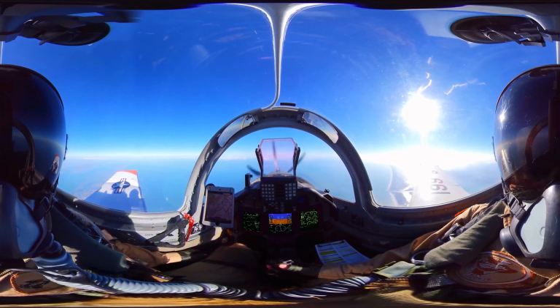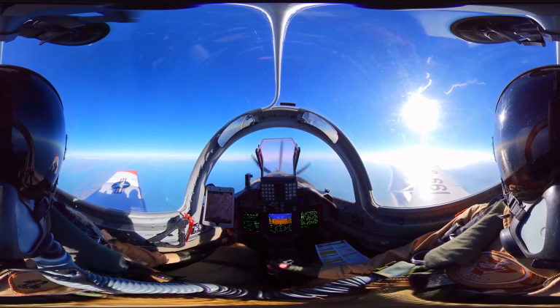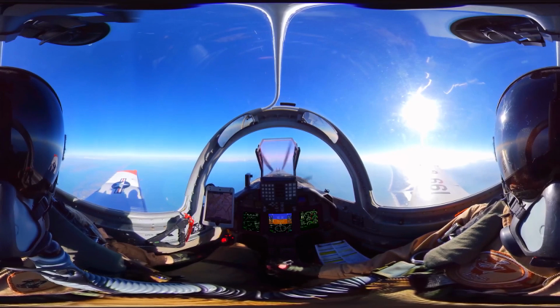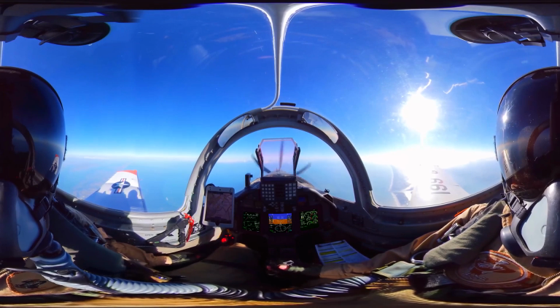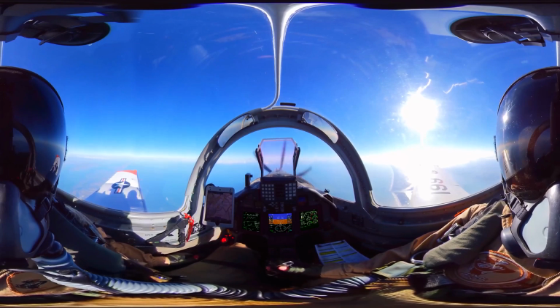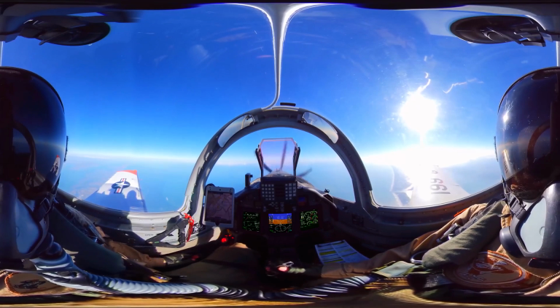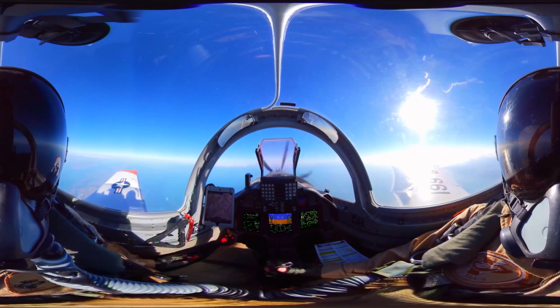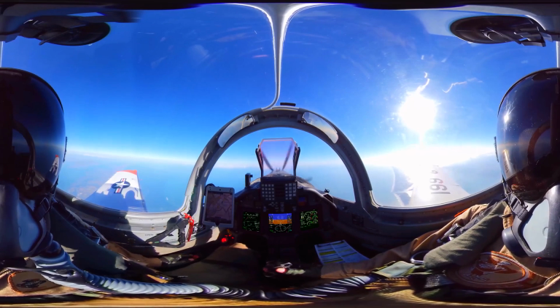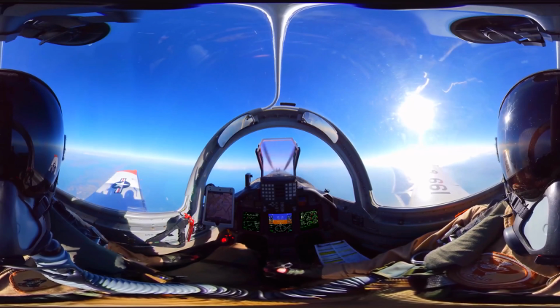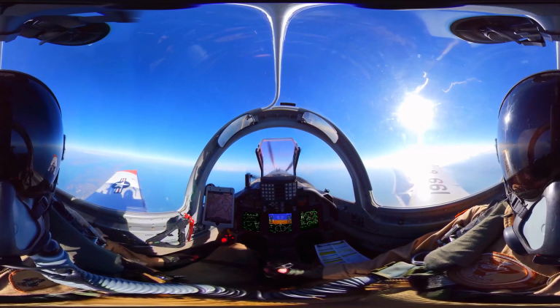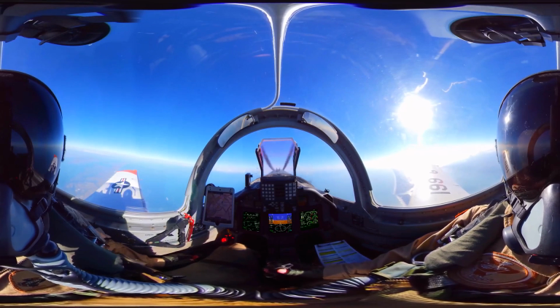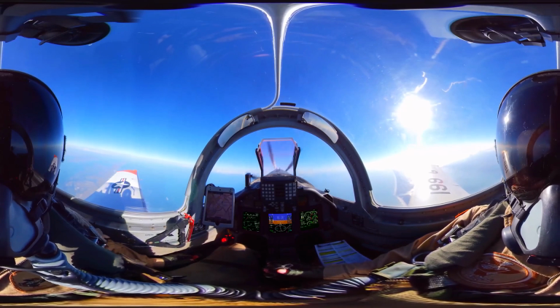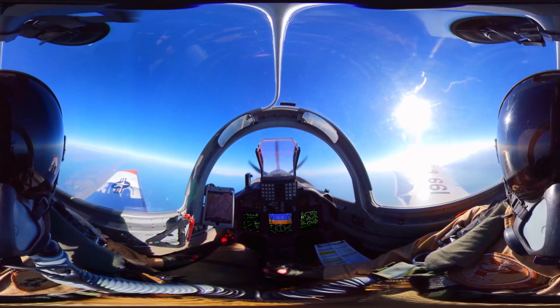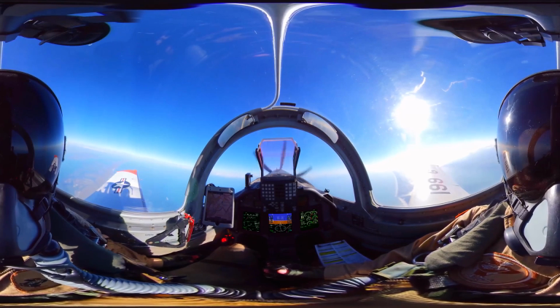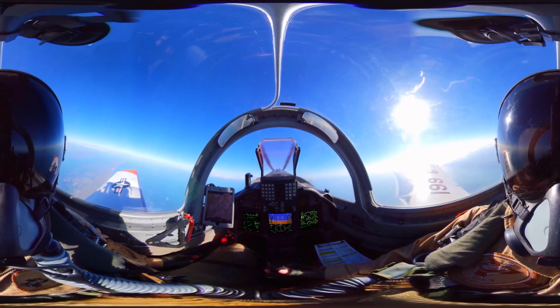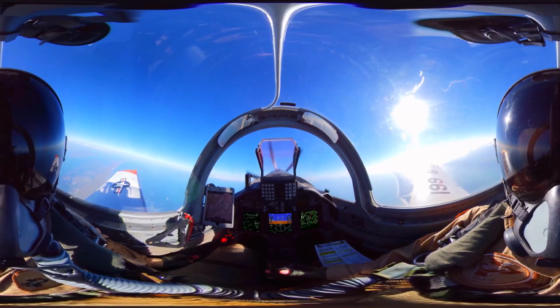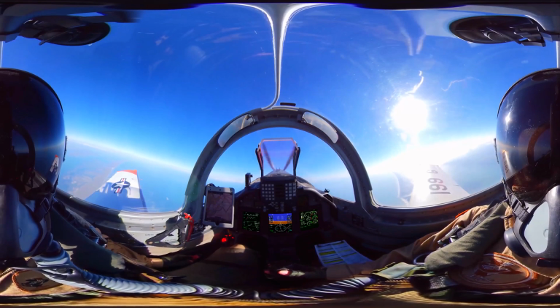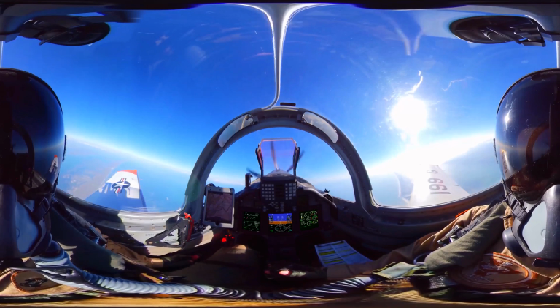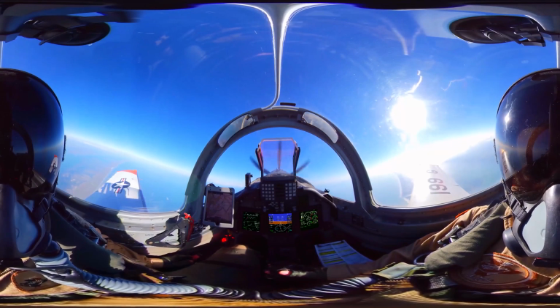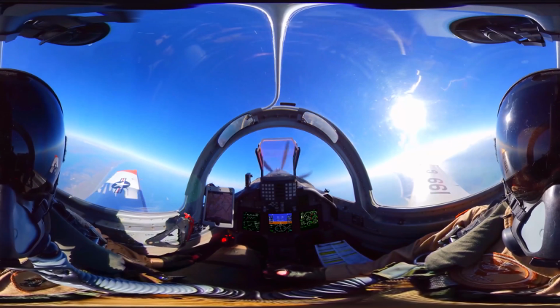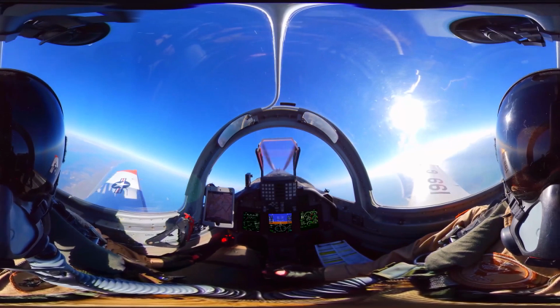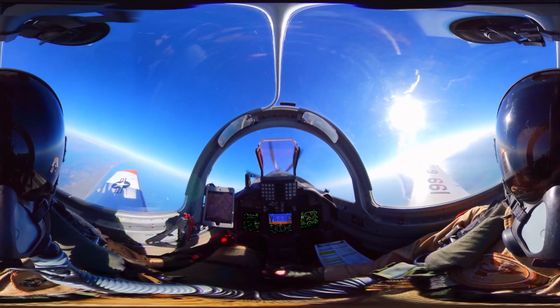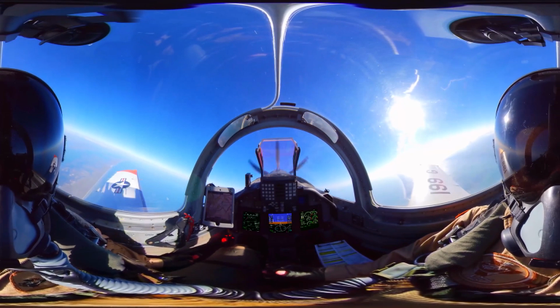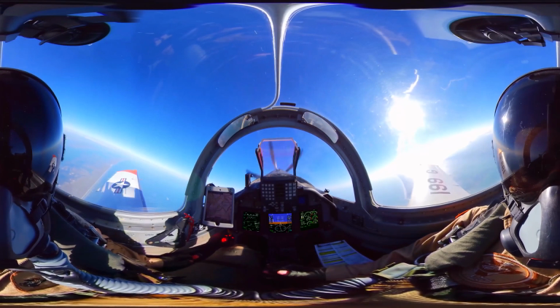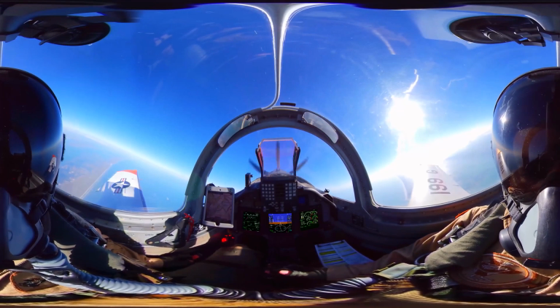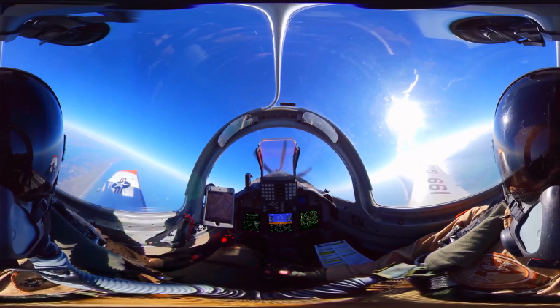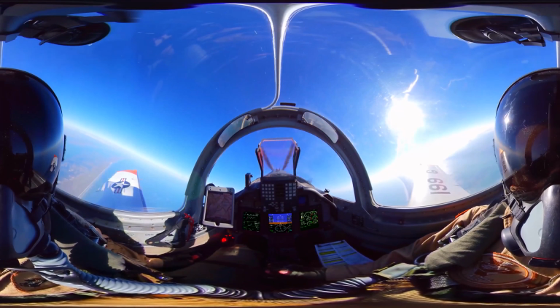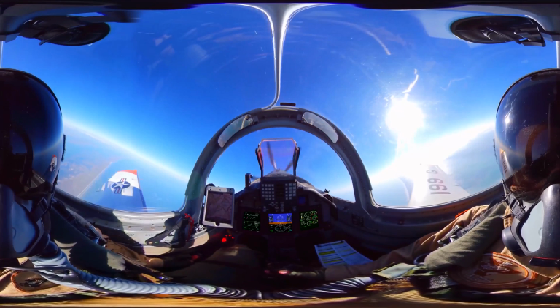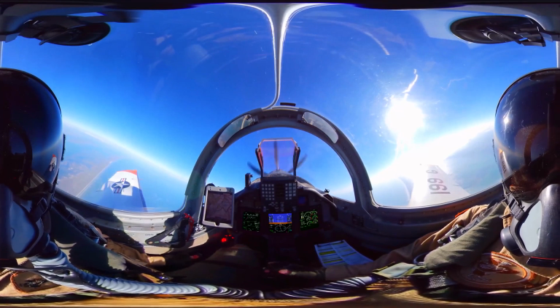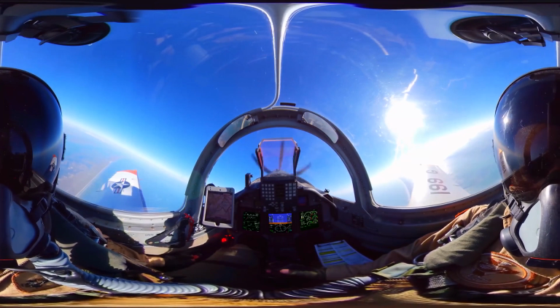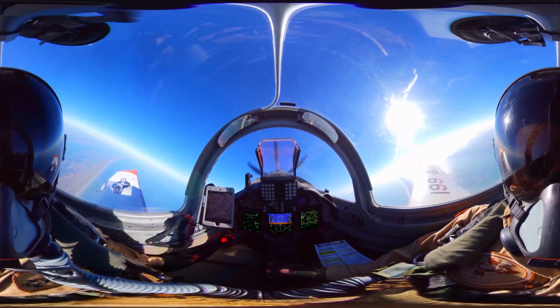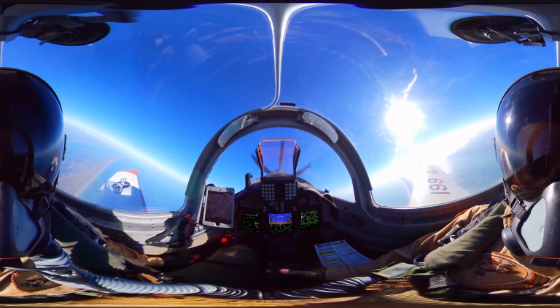All right, ready to roll. Power's coming to idle — it's just coming to 30. We're going to the left.